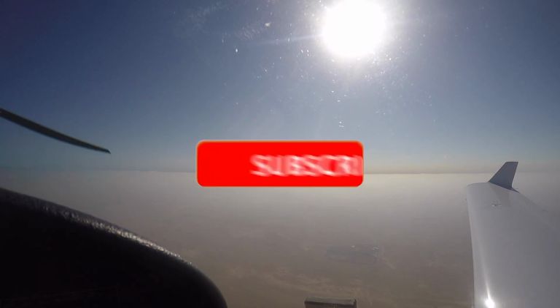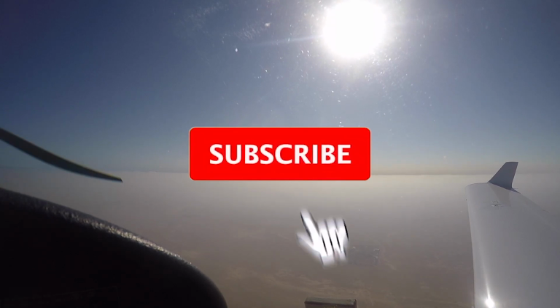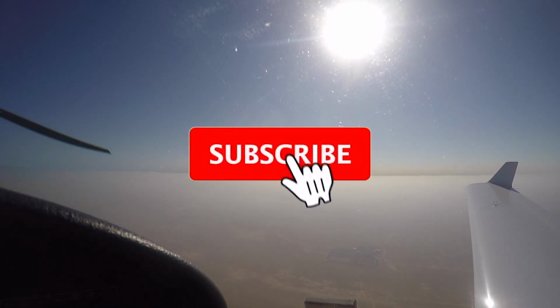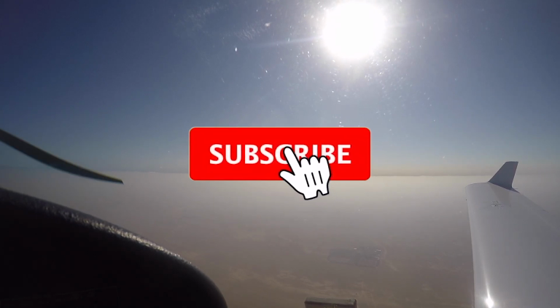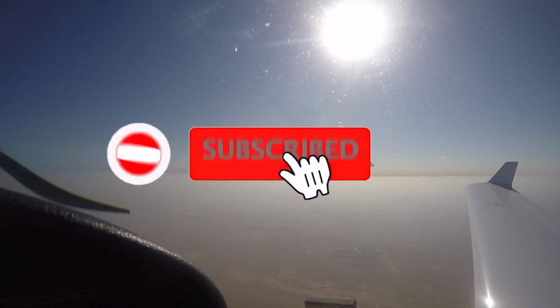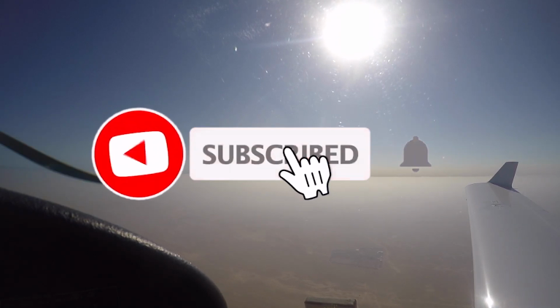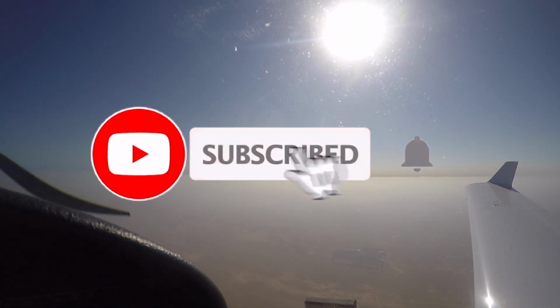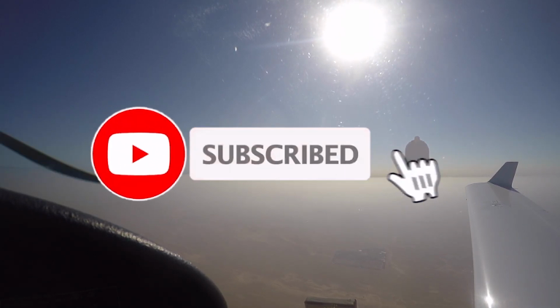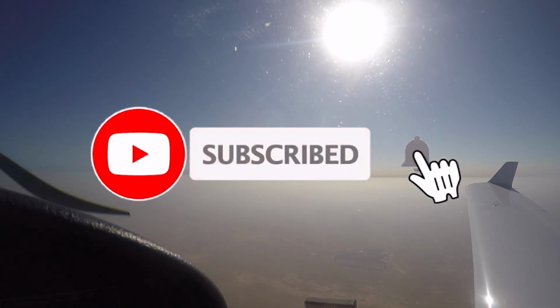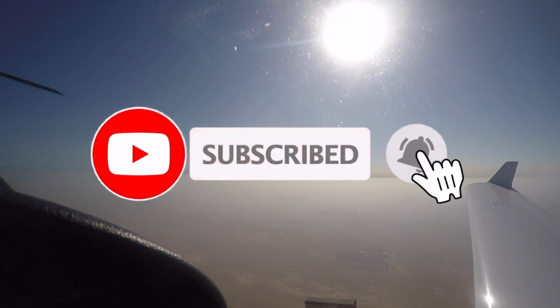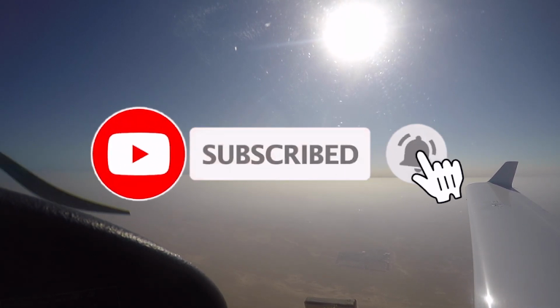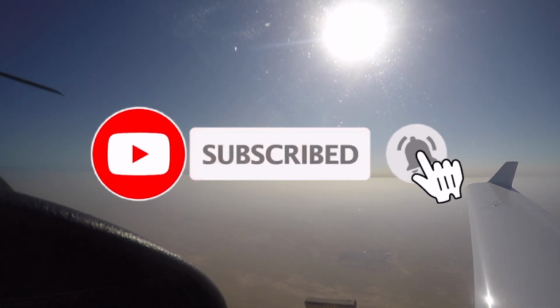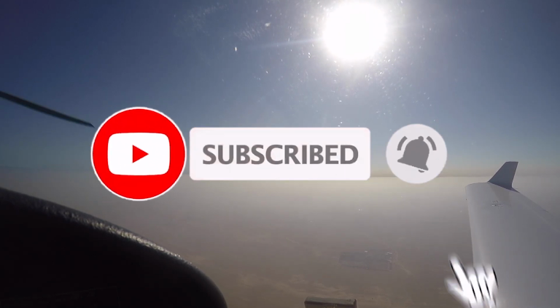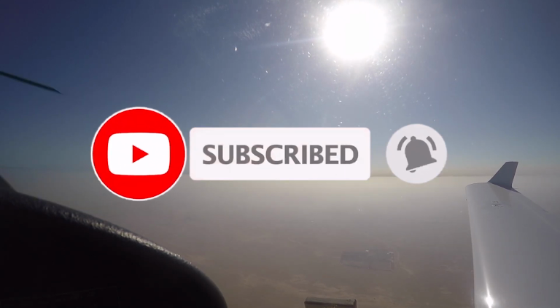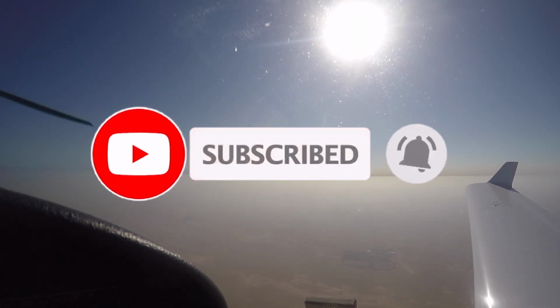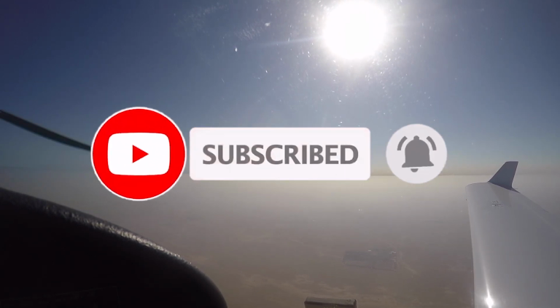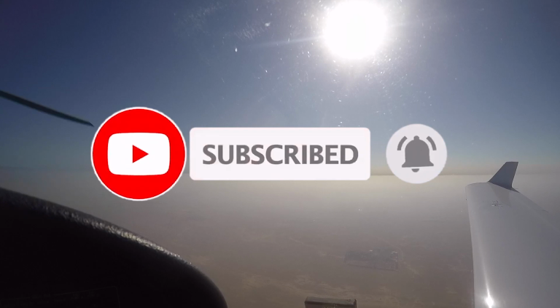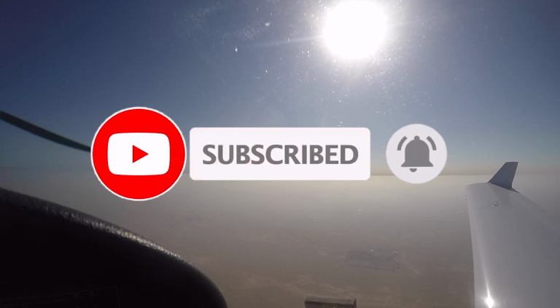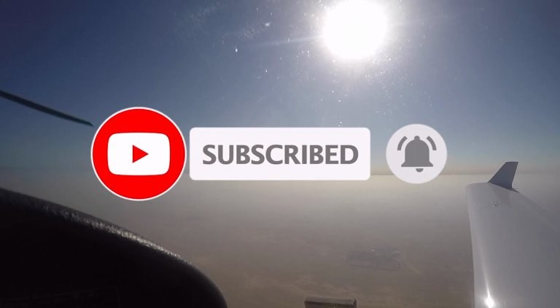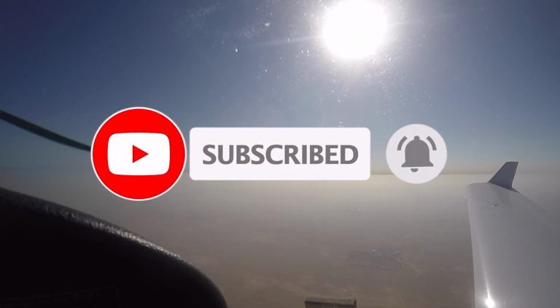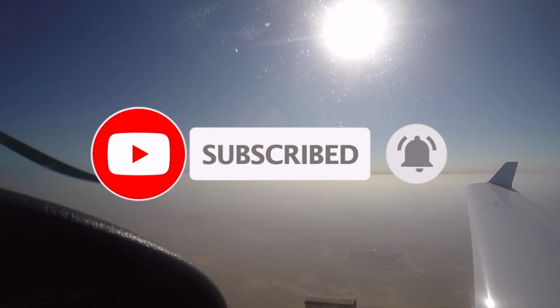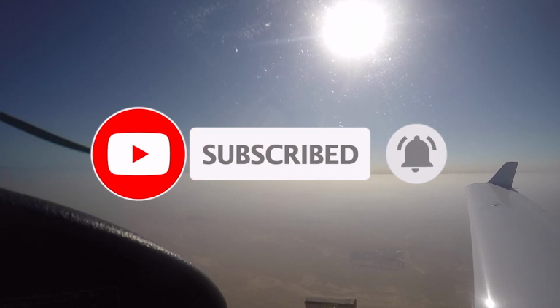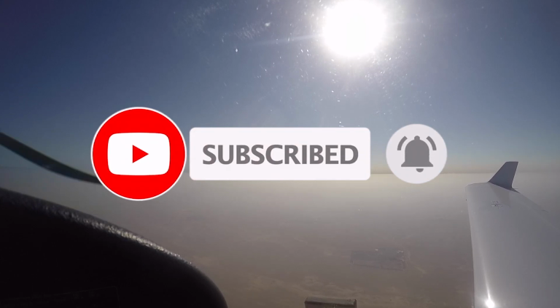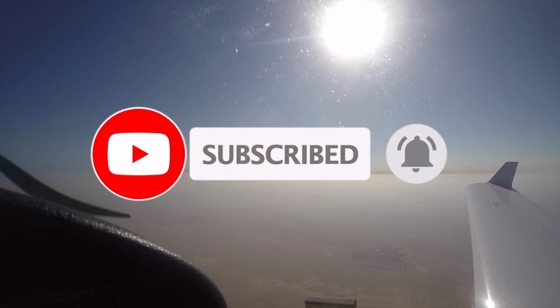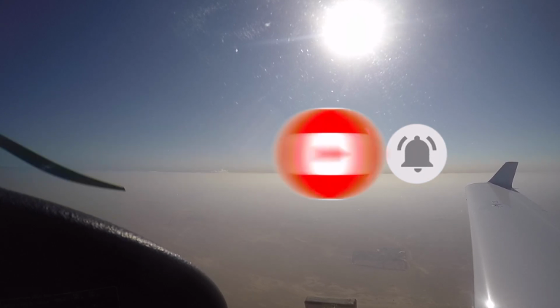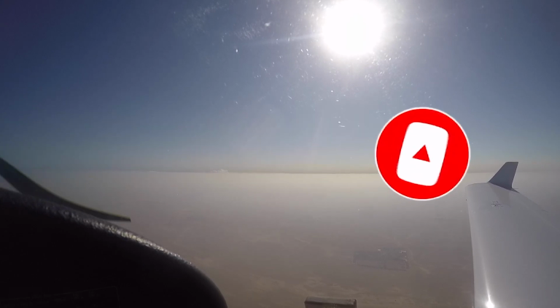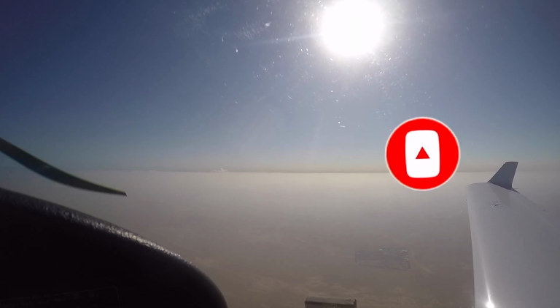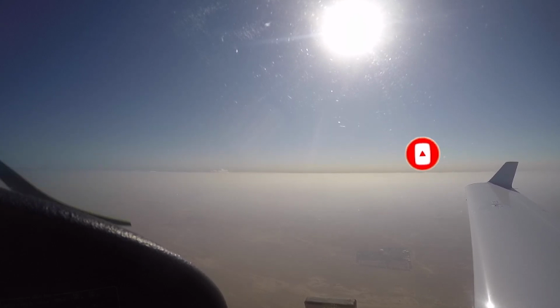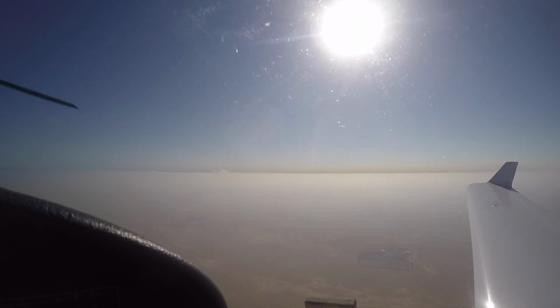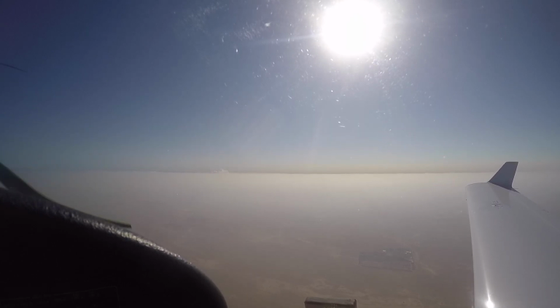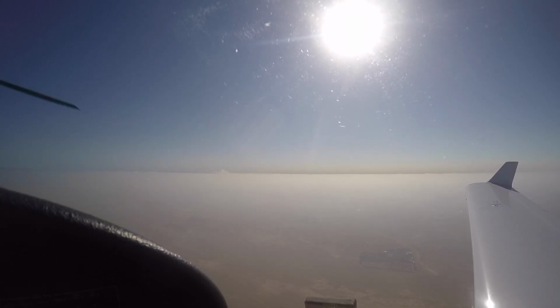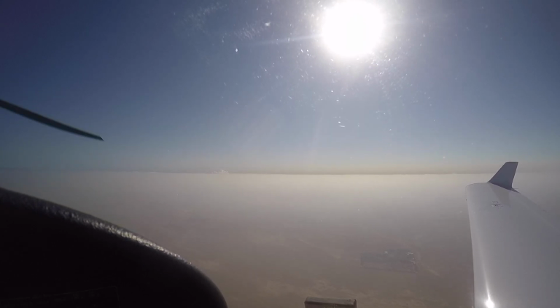That's all I have for you today. If you have found this video helpful, kindly leave a comment and smash that like button. And as usual, thanks for watching and happy landings.